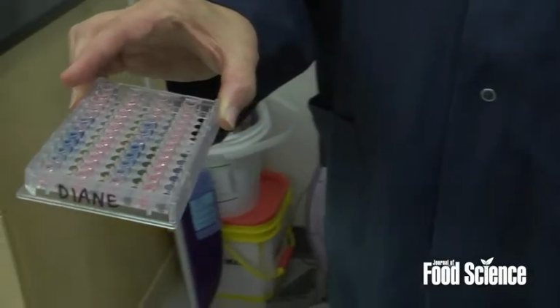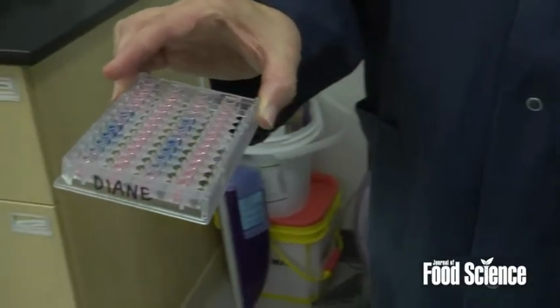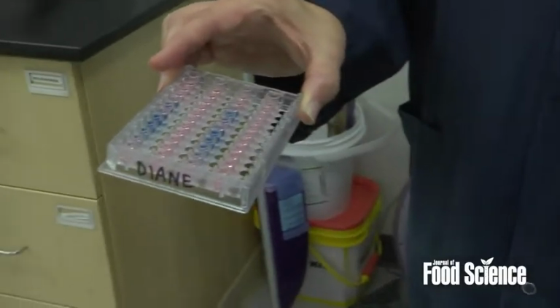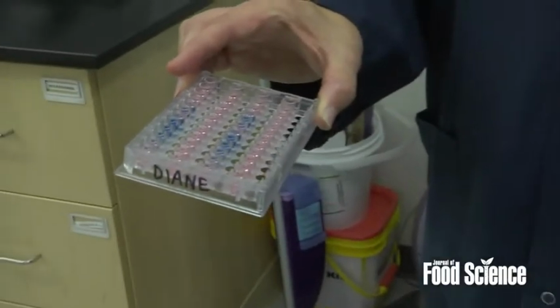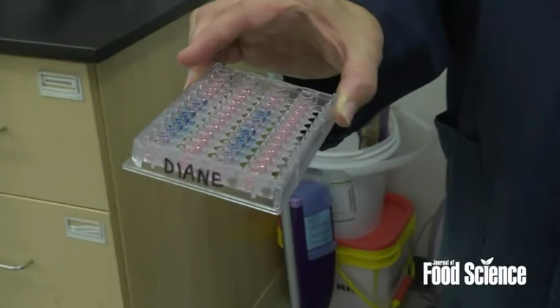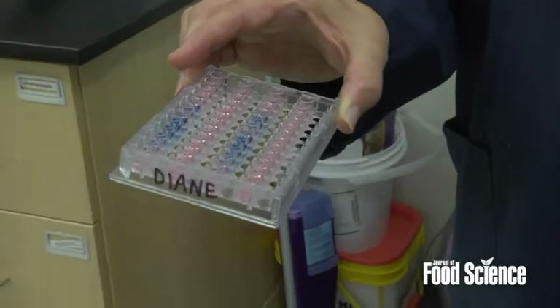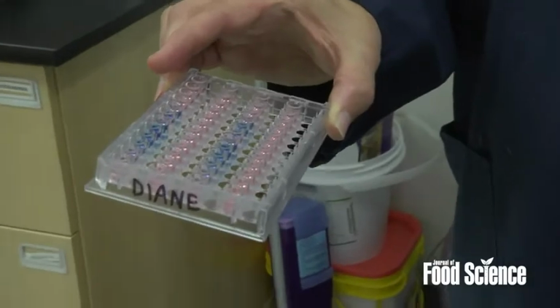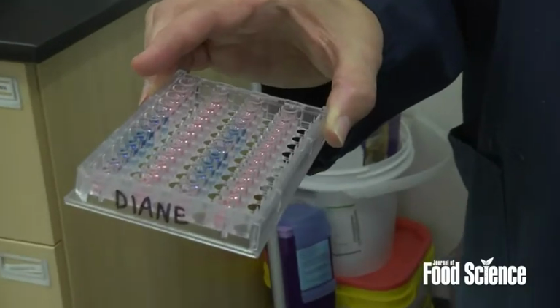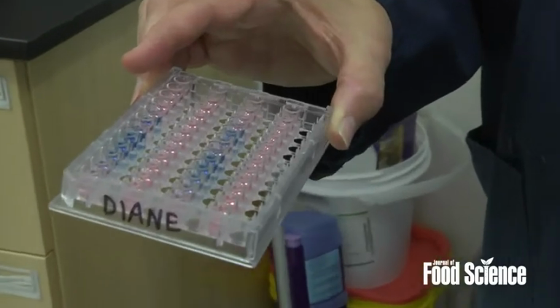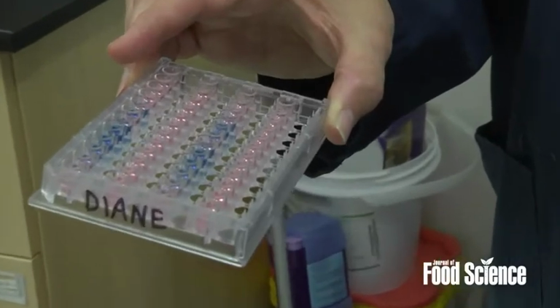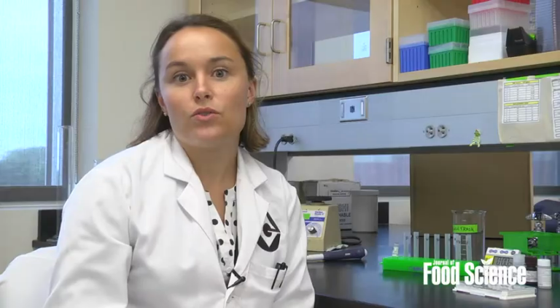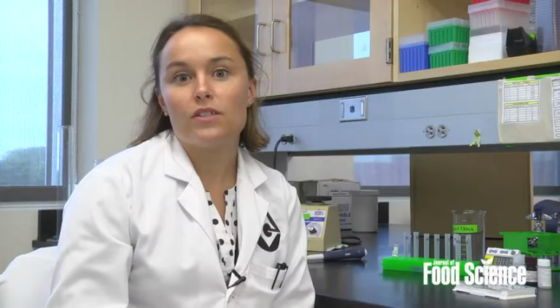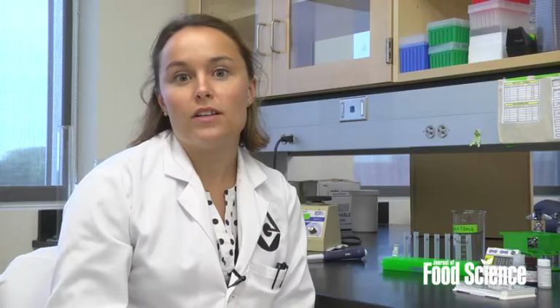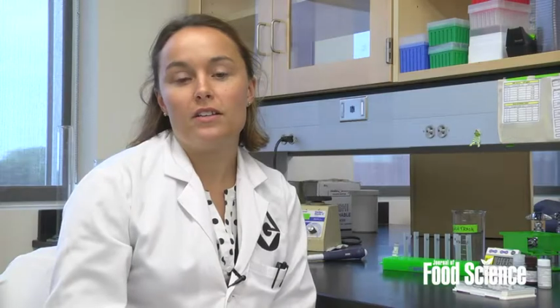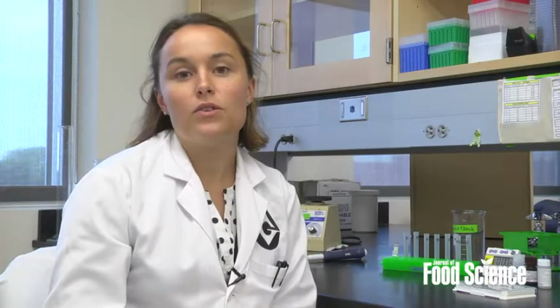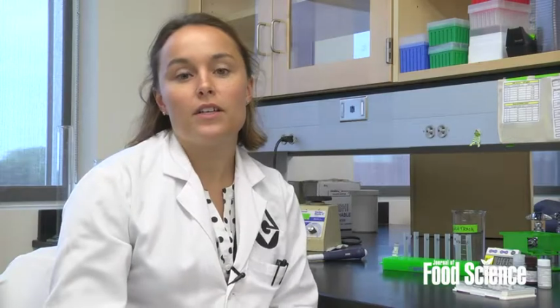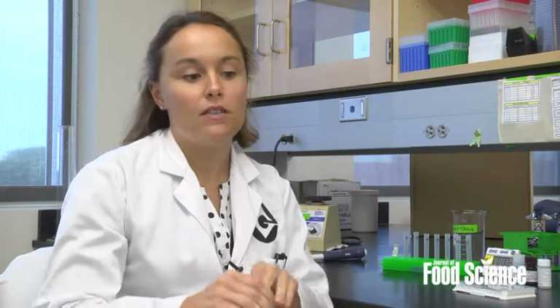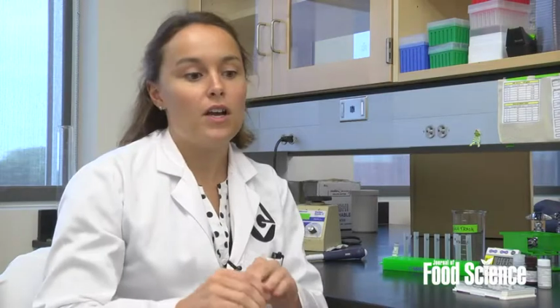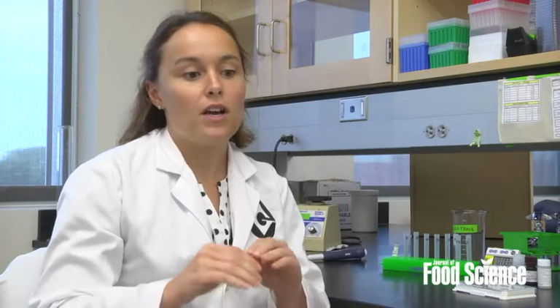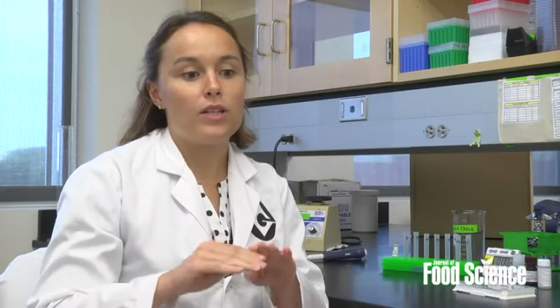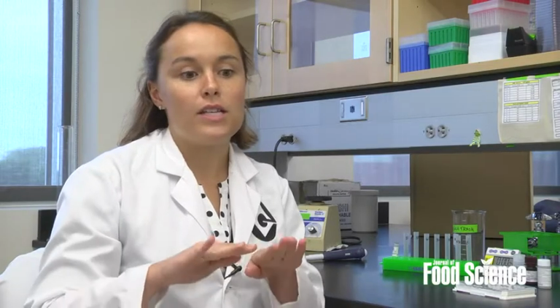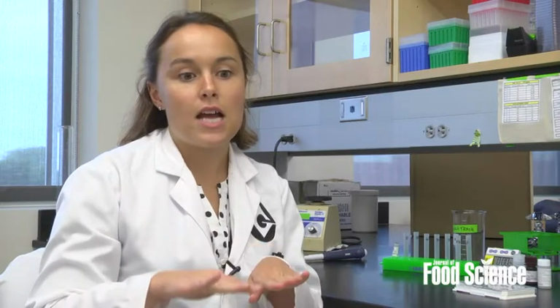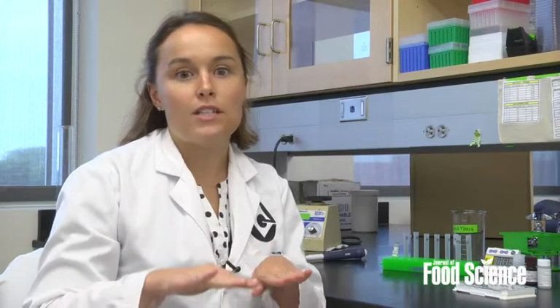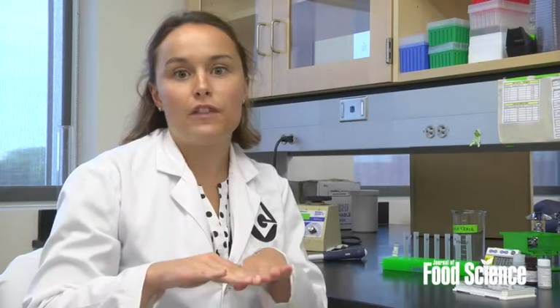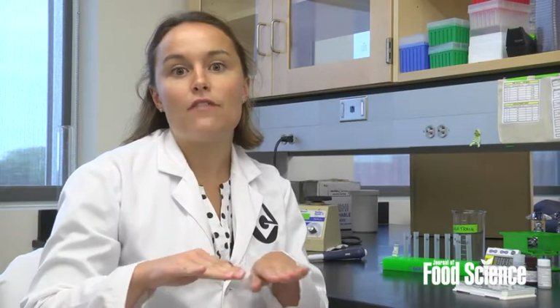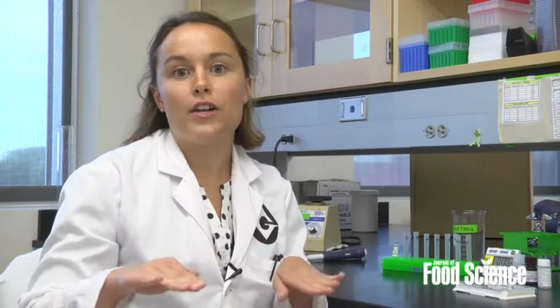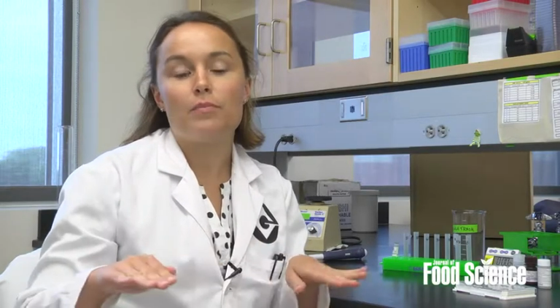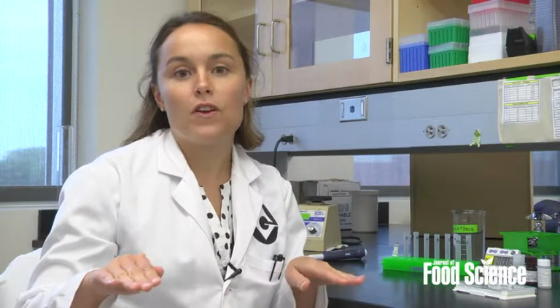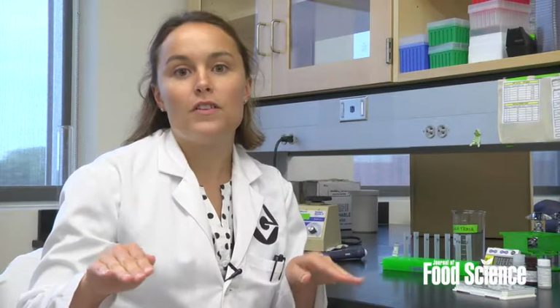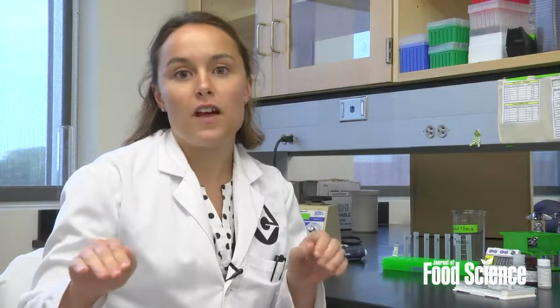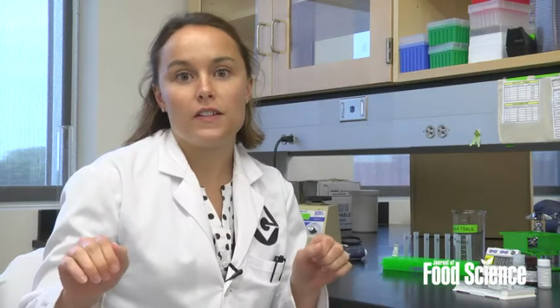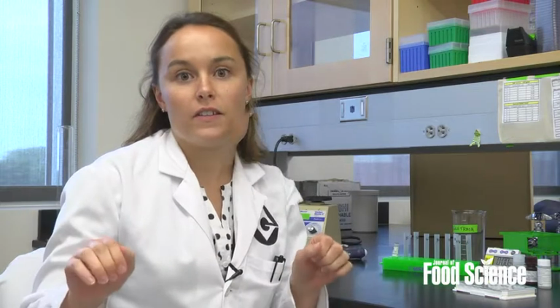We've recommended nonfat dry milk as a source, and this will give a really nice flat footing for all the ELIZA kits.